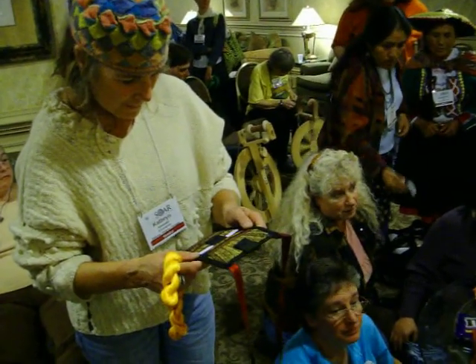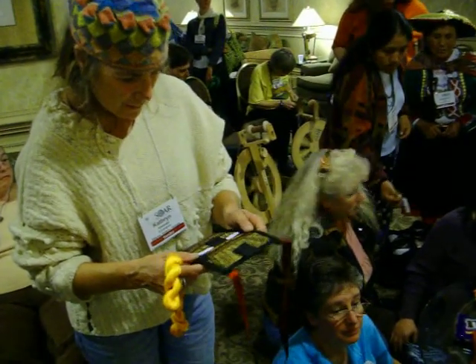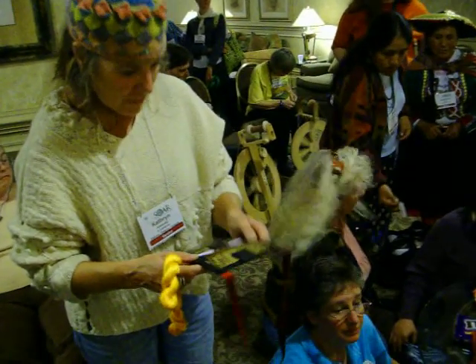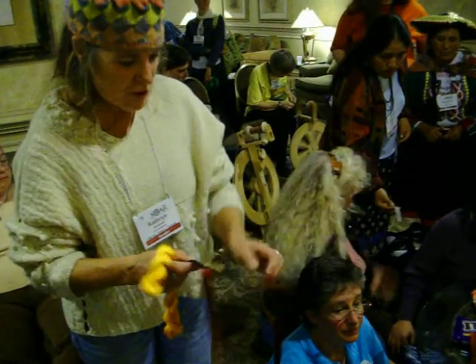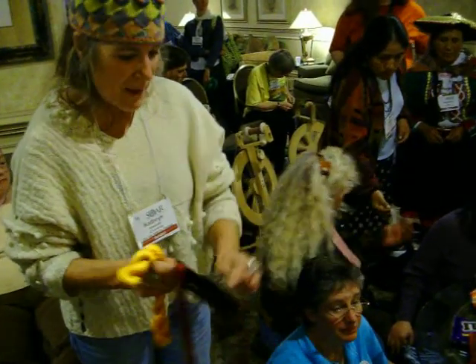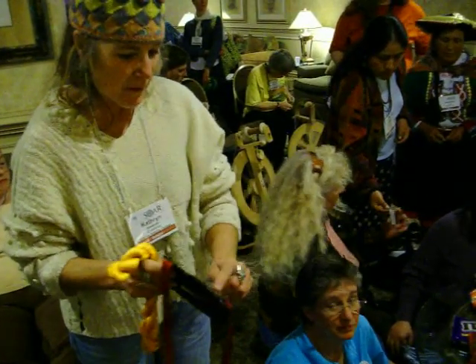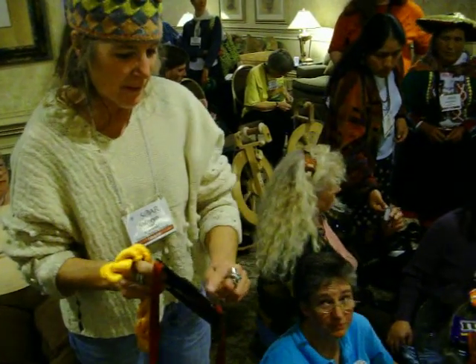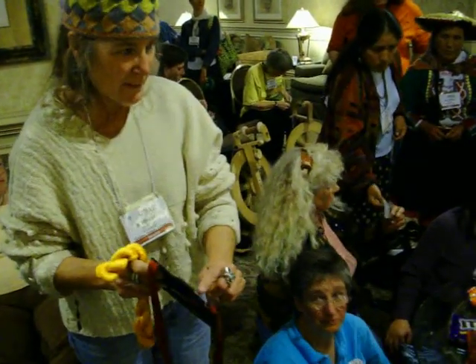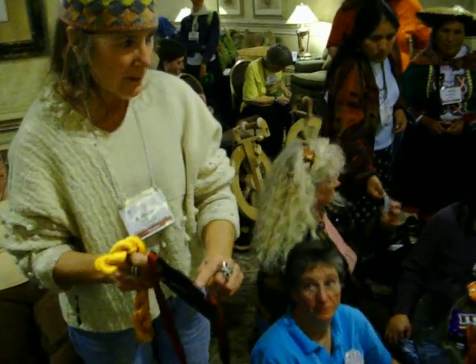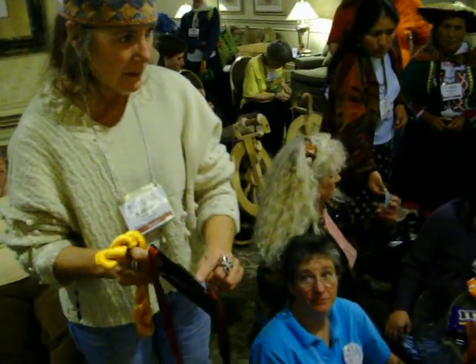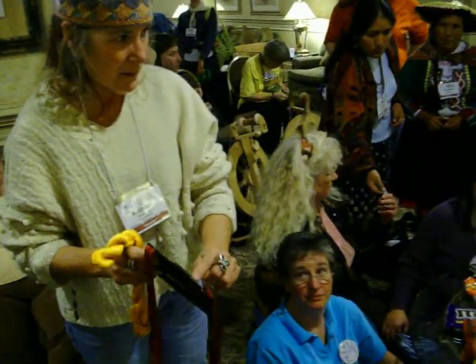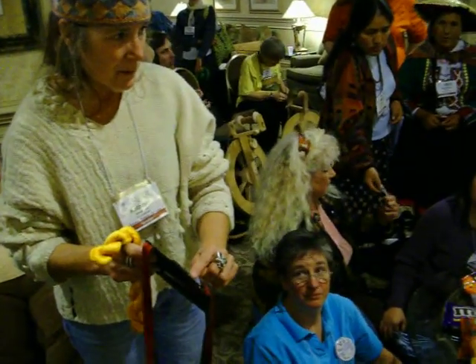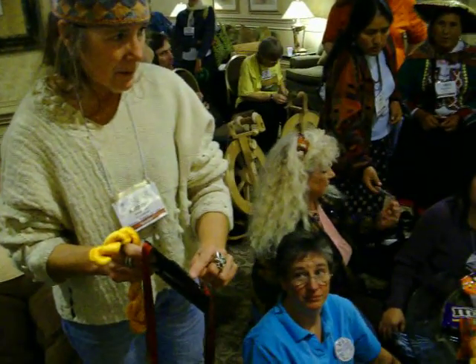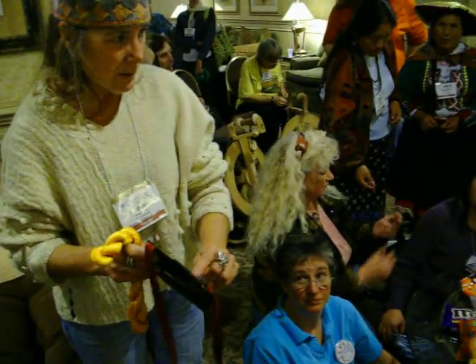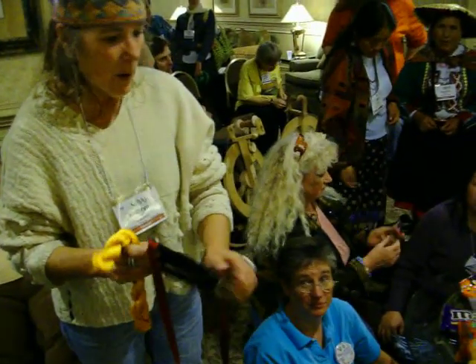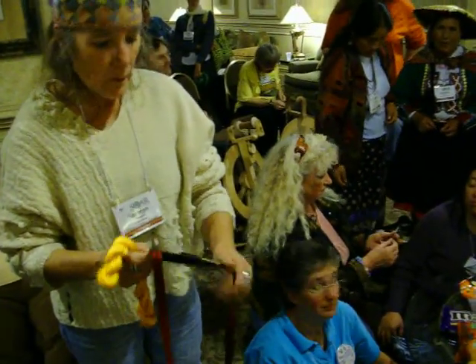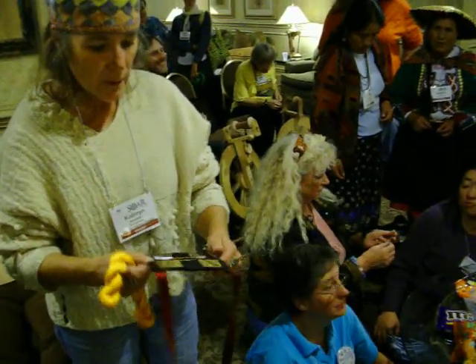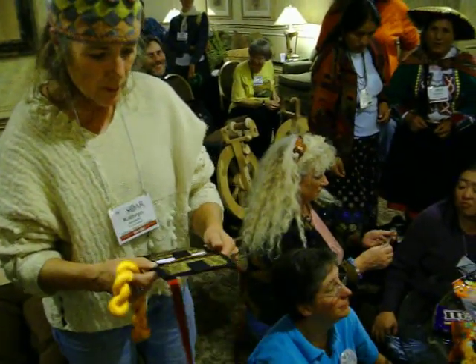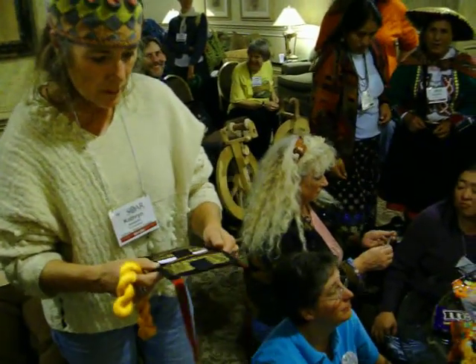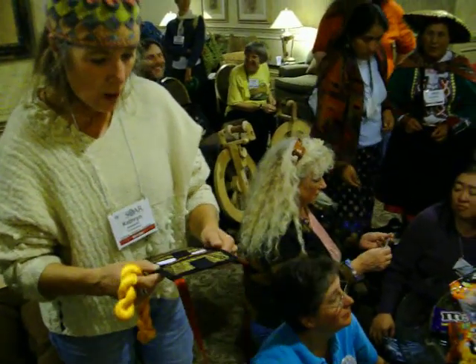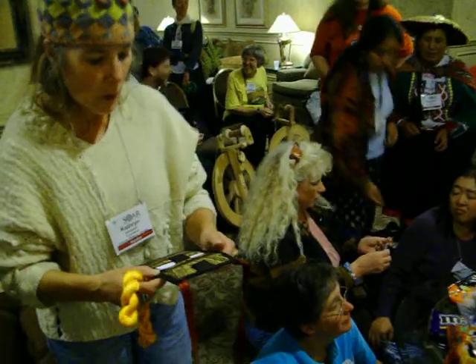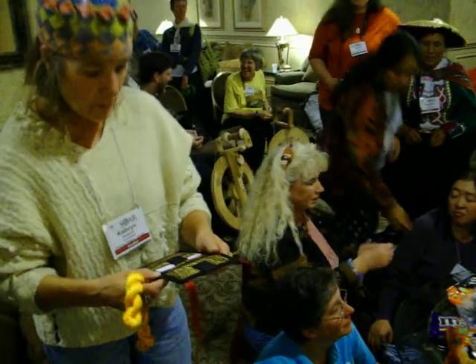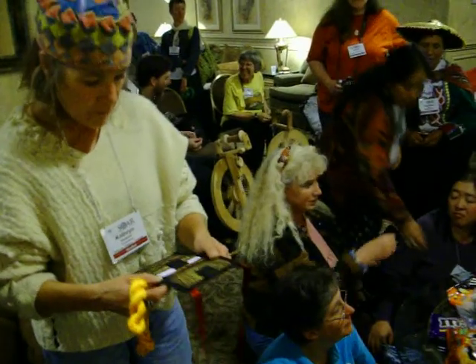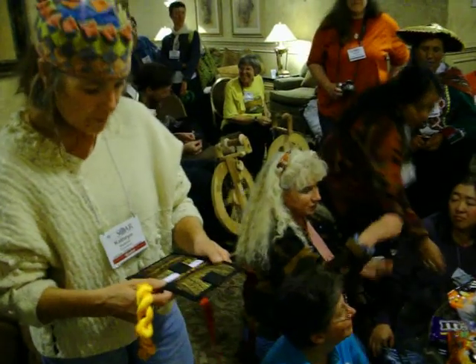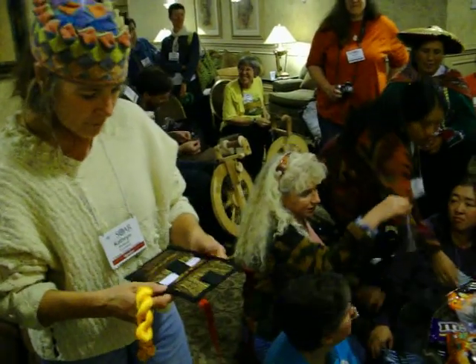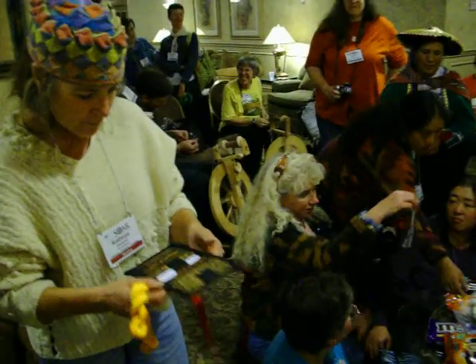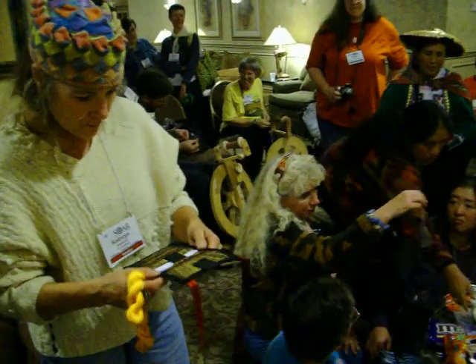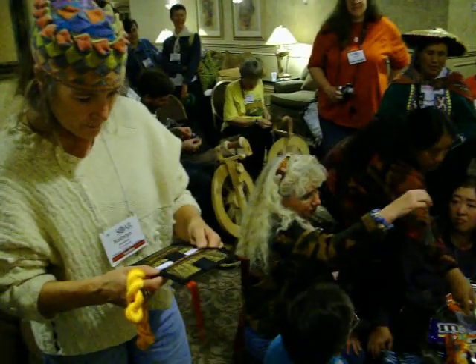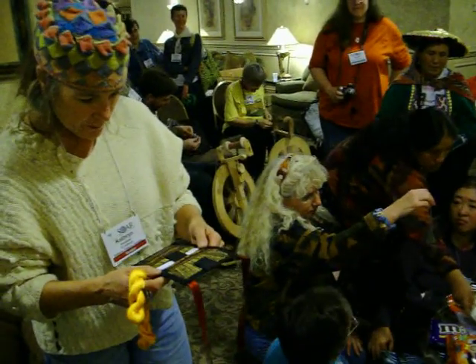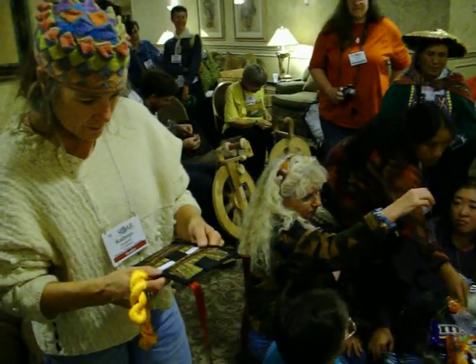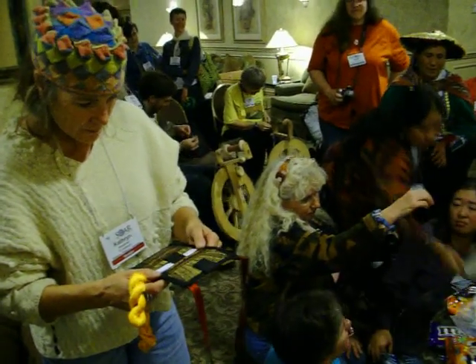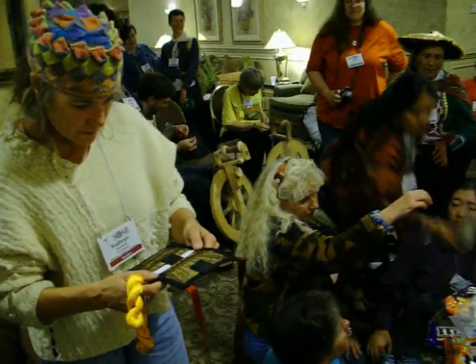Did you make this fabric? No, that's commercial fabric. Is this your silk here? No, that's commercial as well.